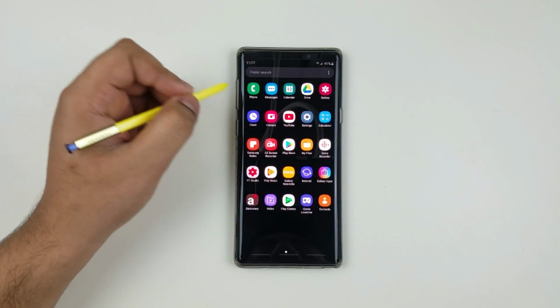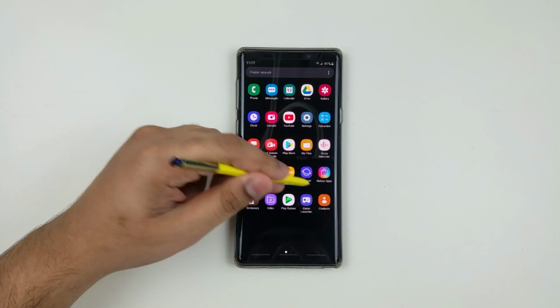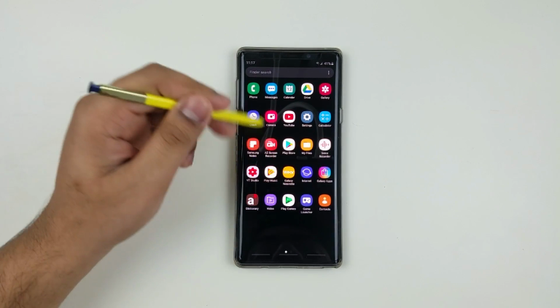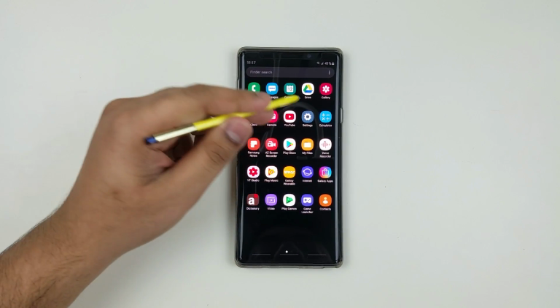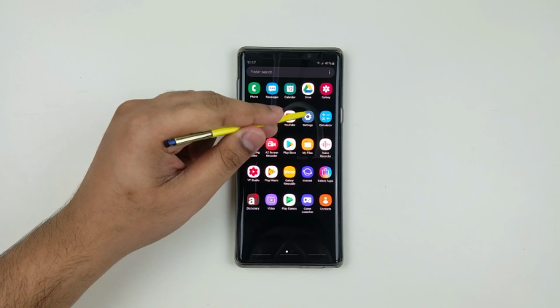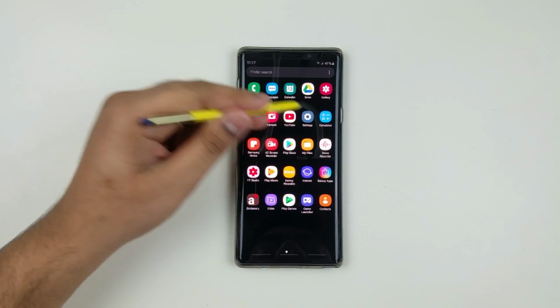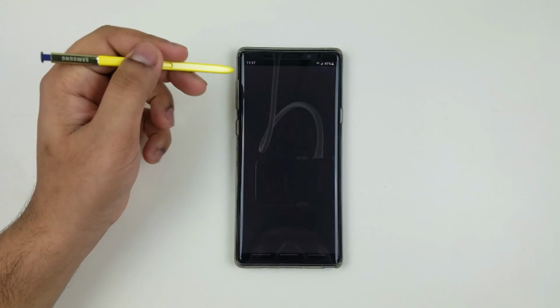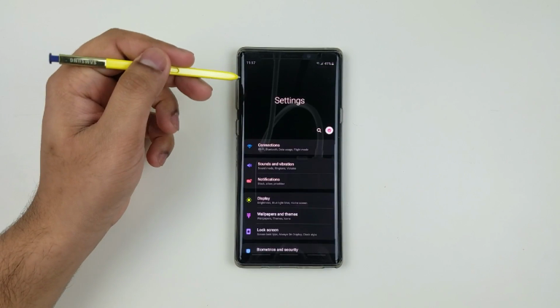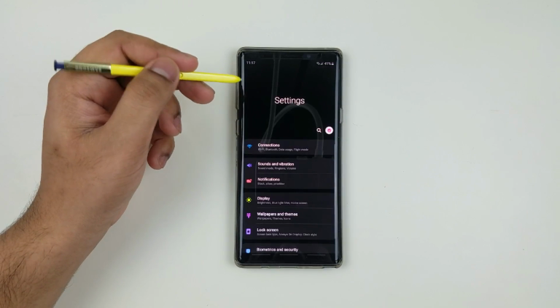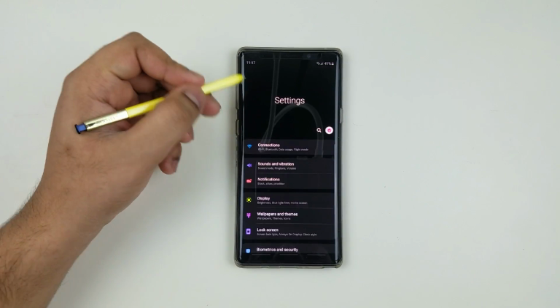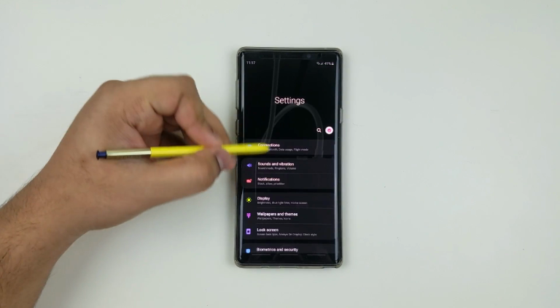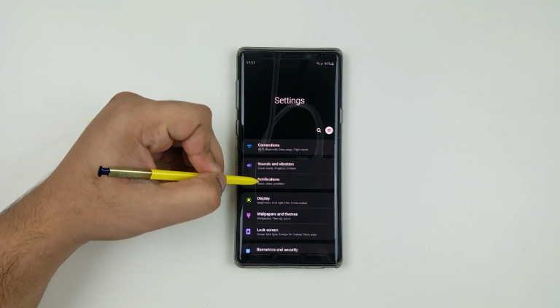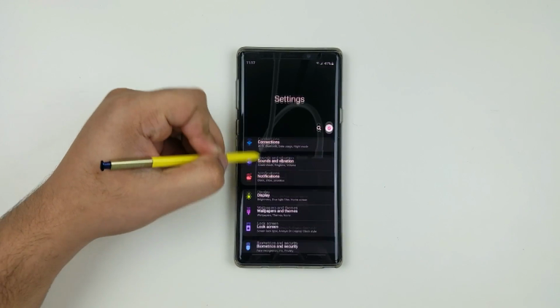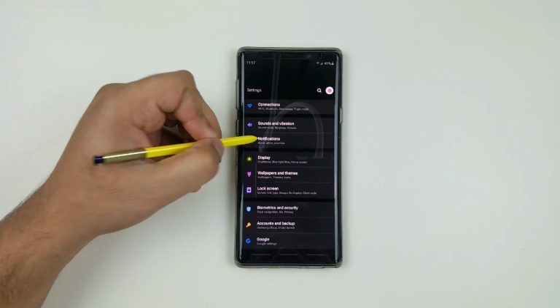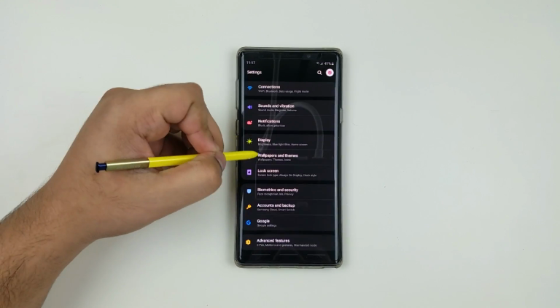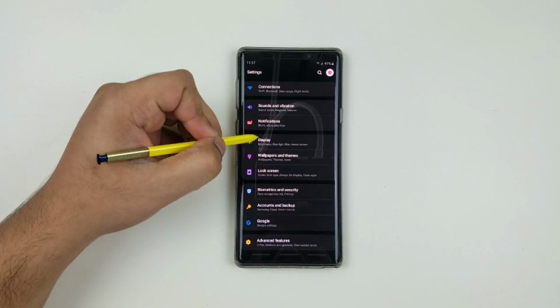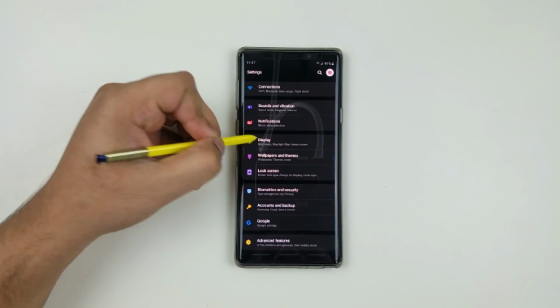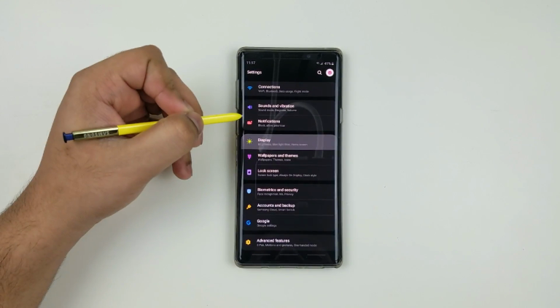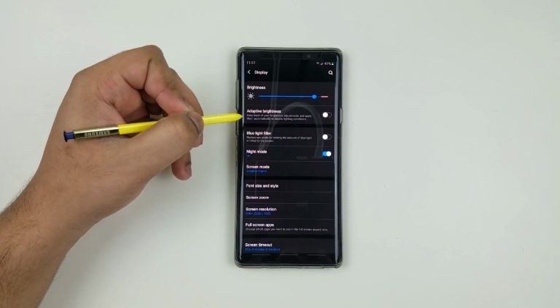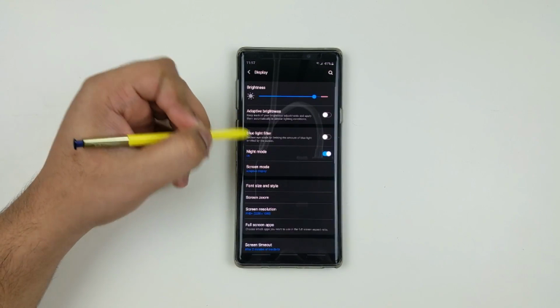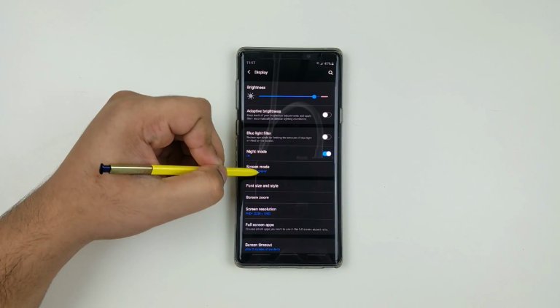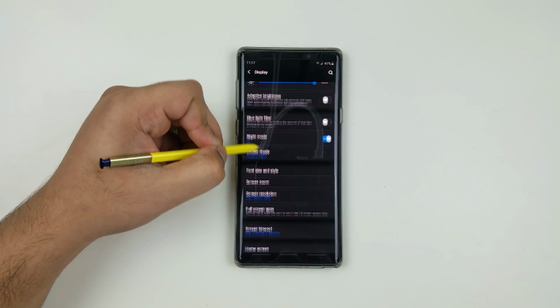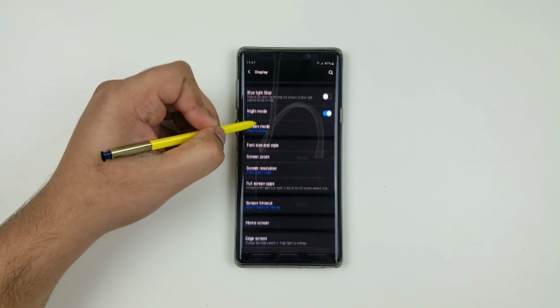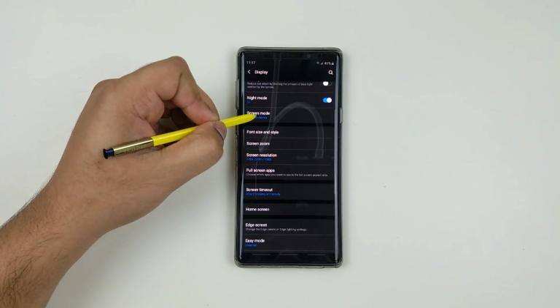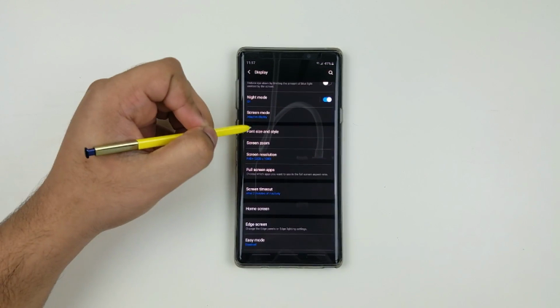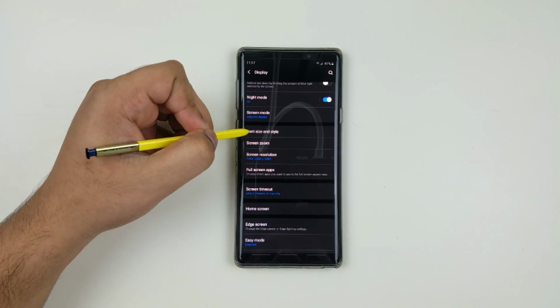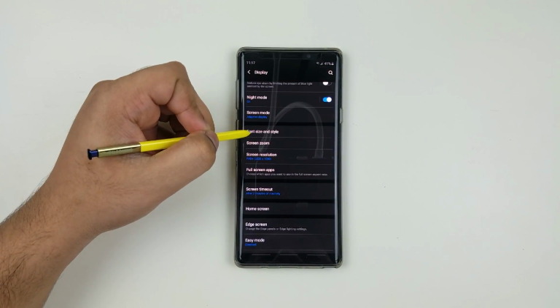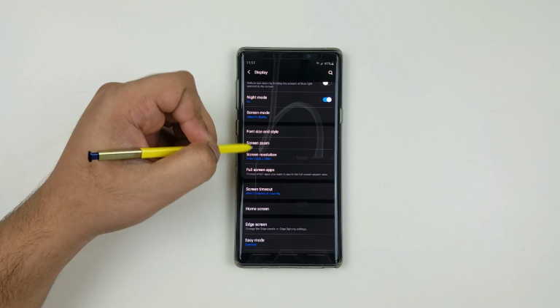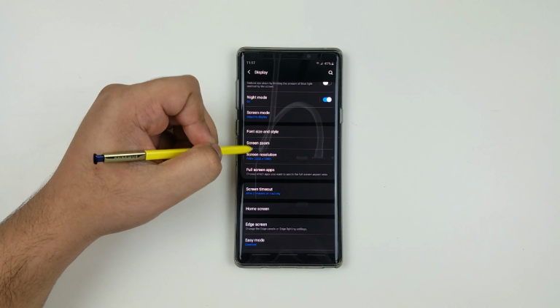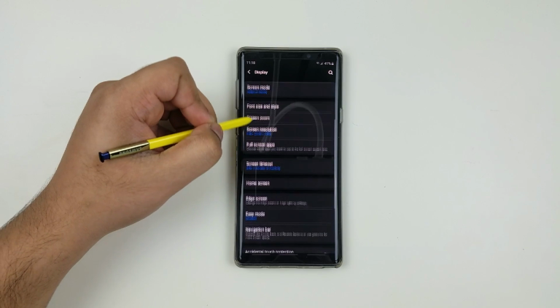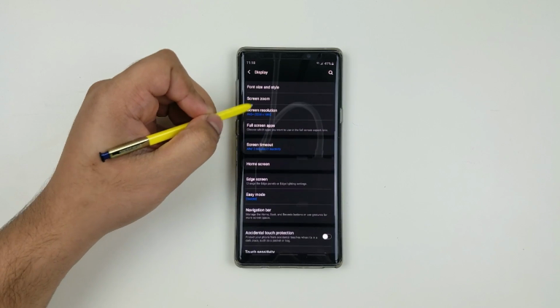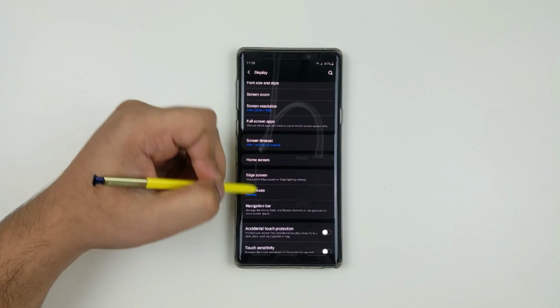The first step is to go to the settings, click on display, then scroll down and click on navigation bar.